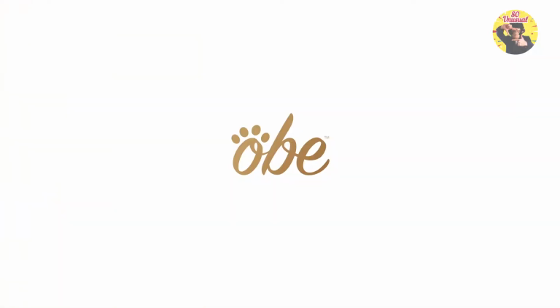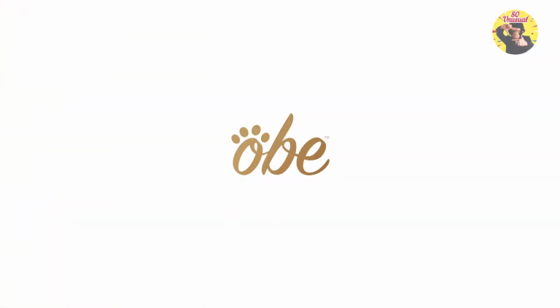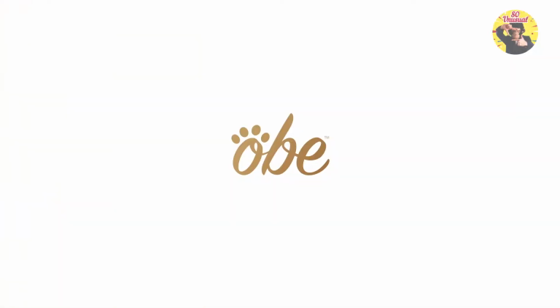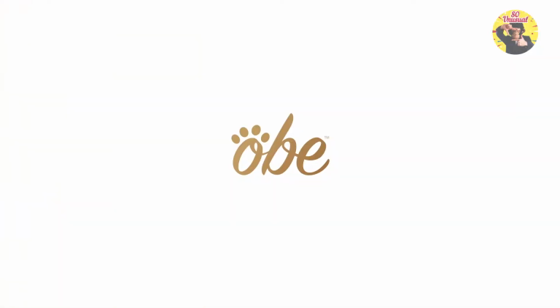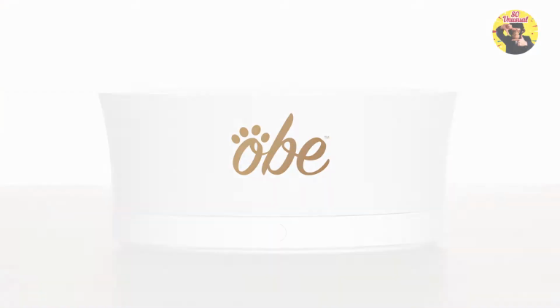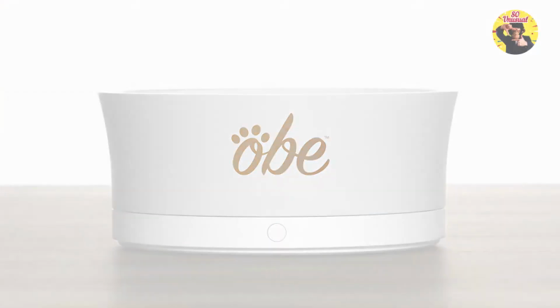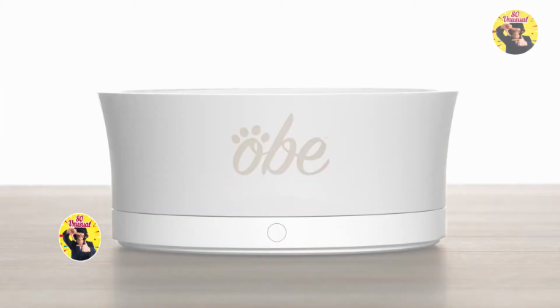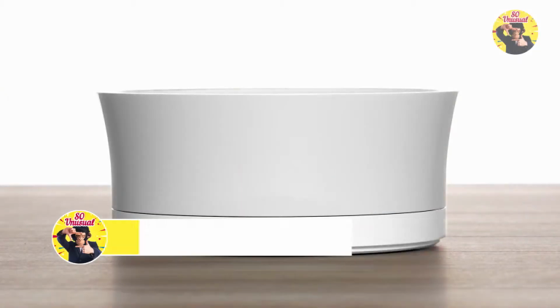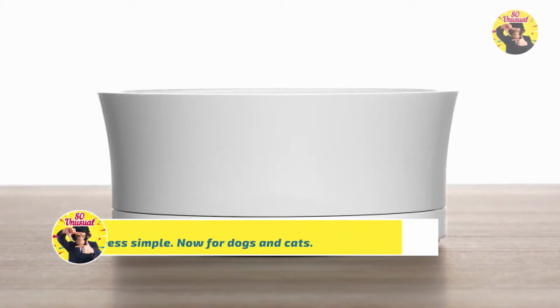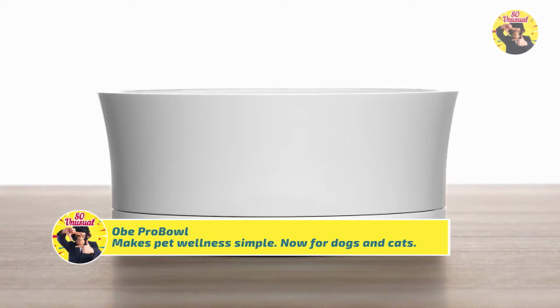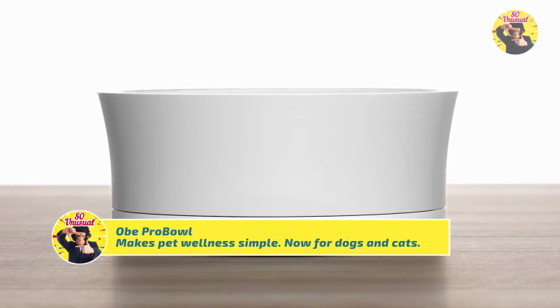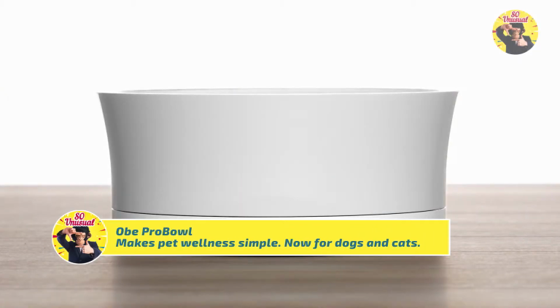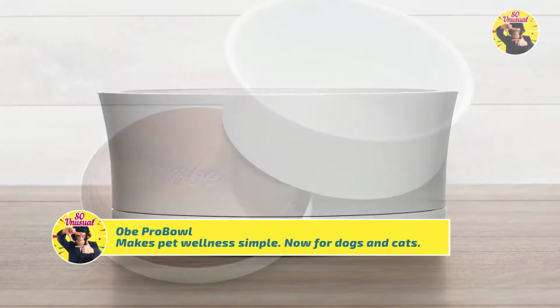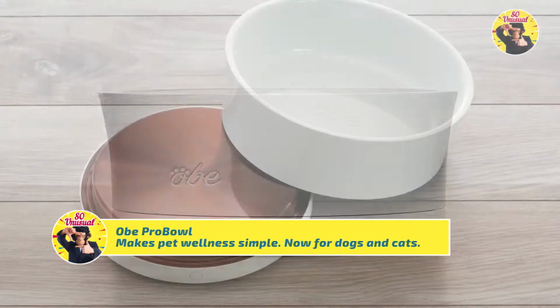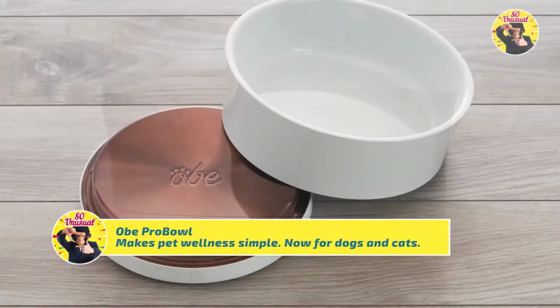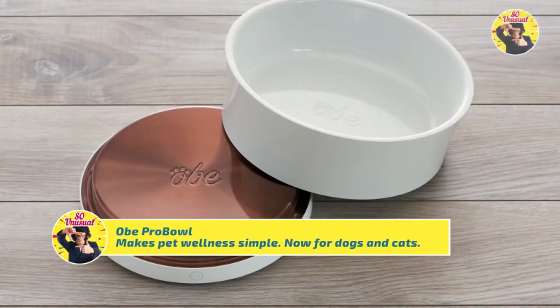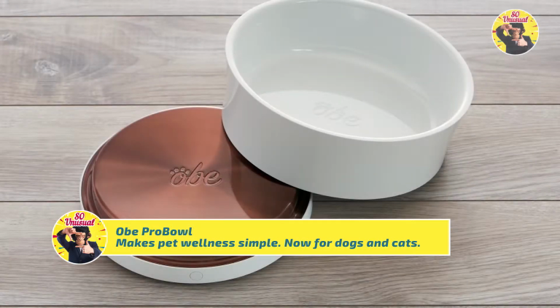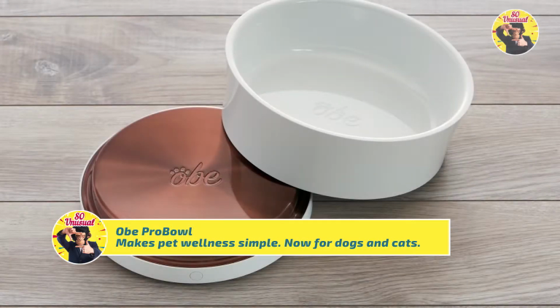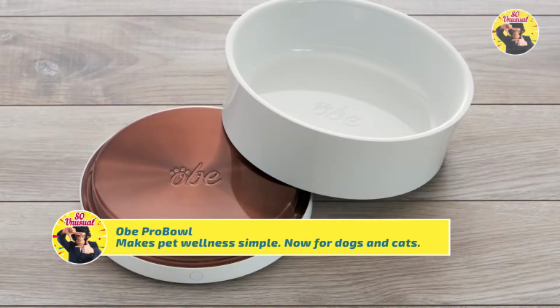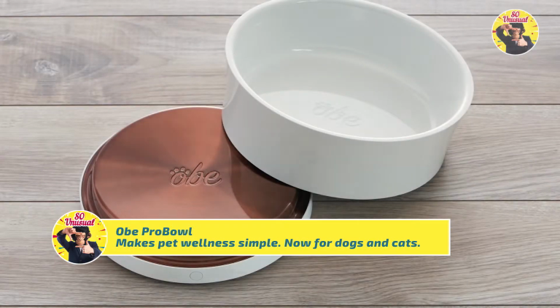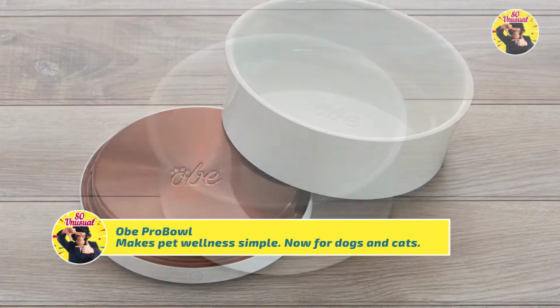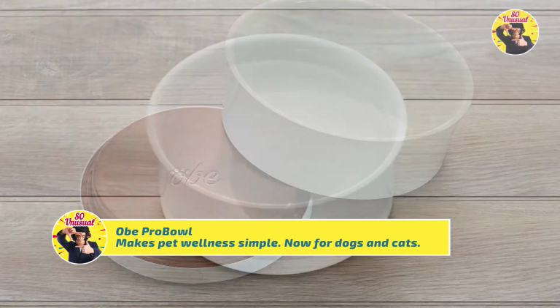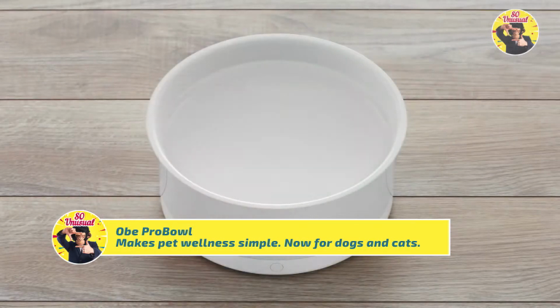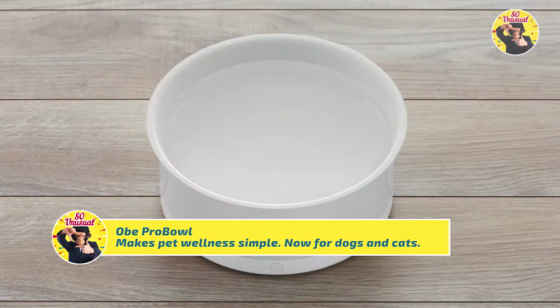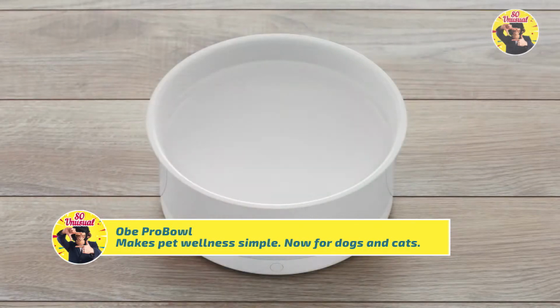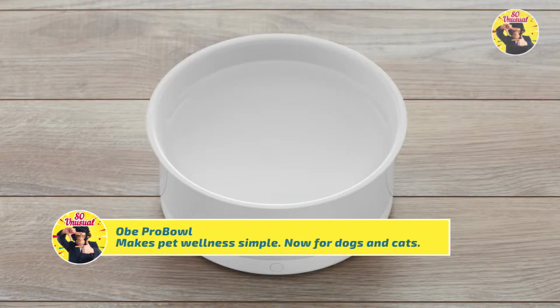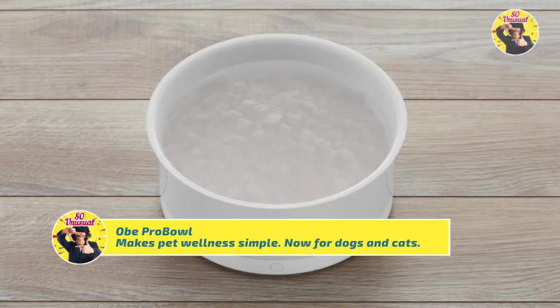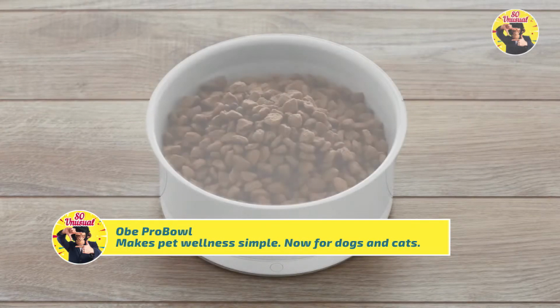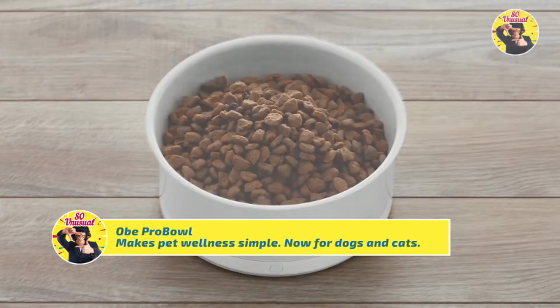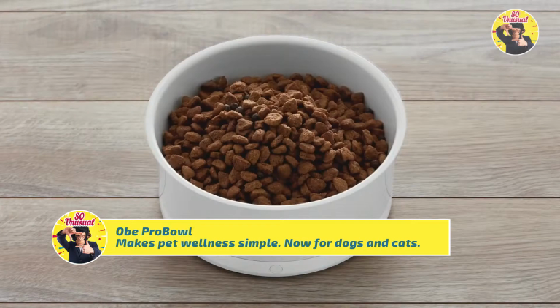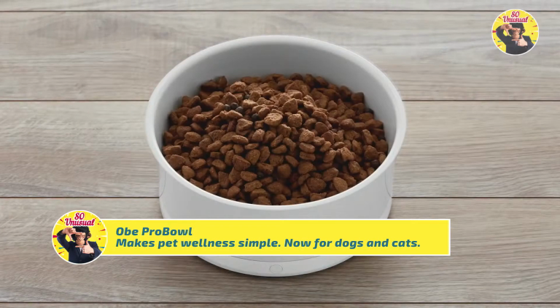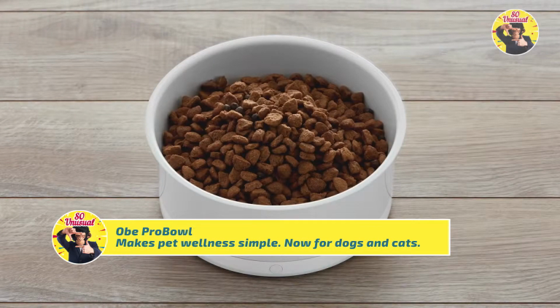Introducing the OB Pro Bowl, the first smart dog bowl. Measure and manage your dog's meals anytime, anywhere.